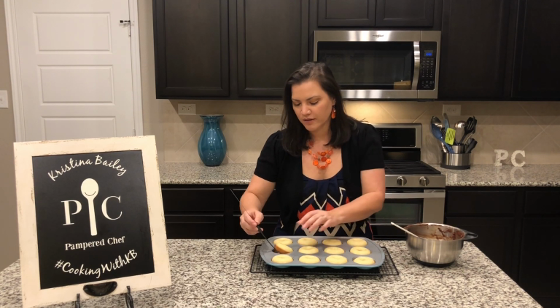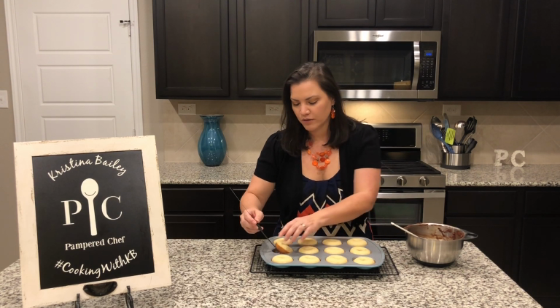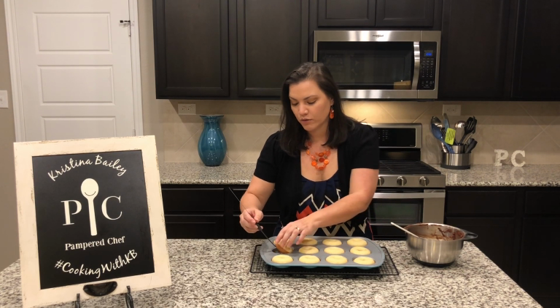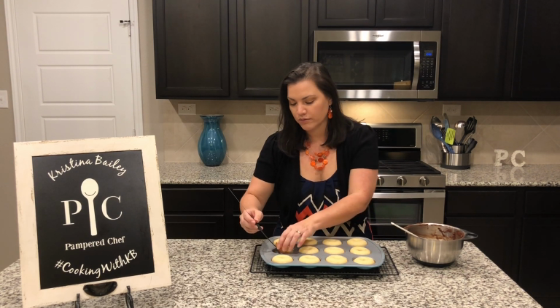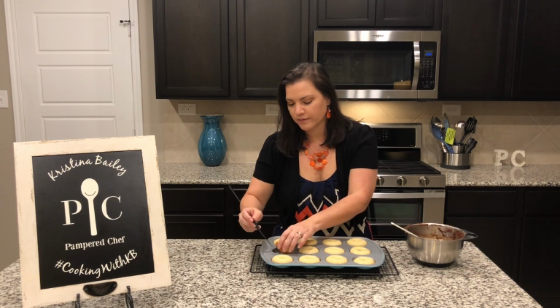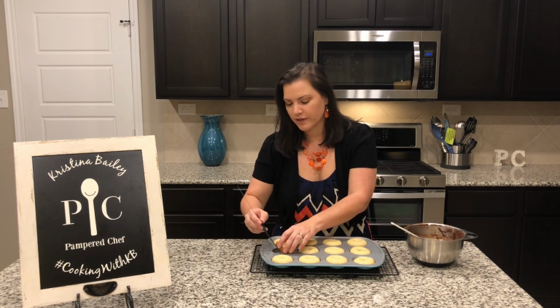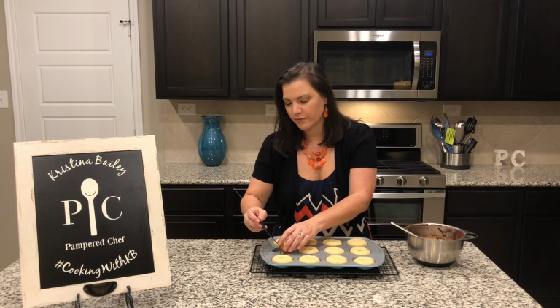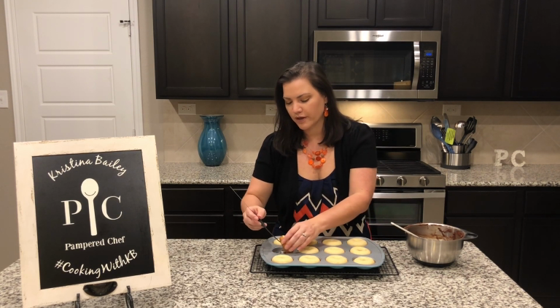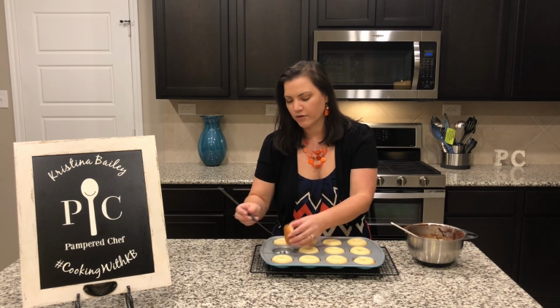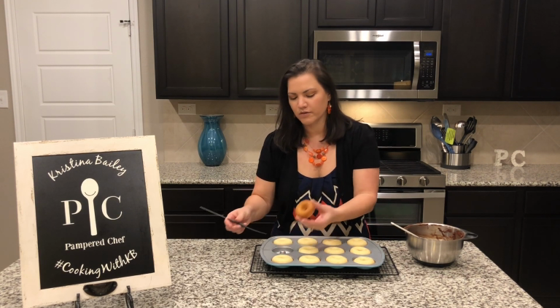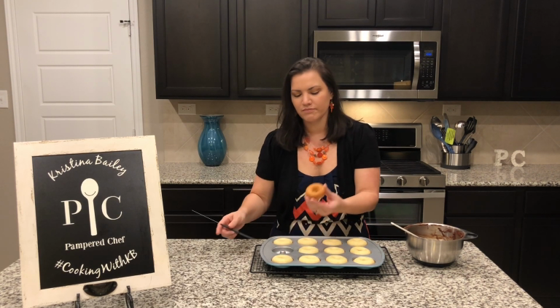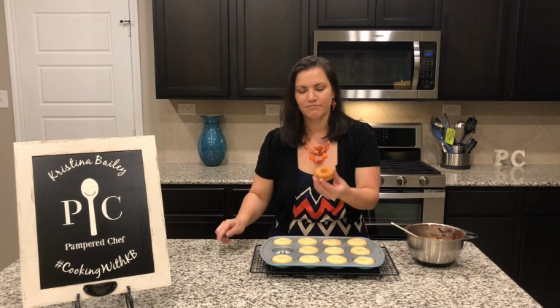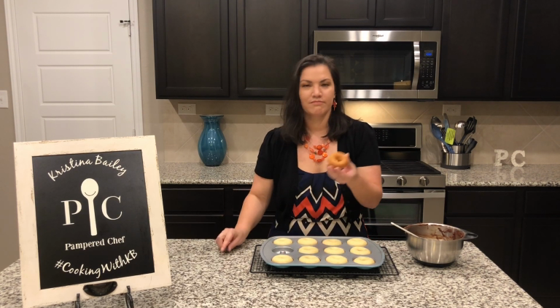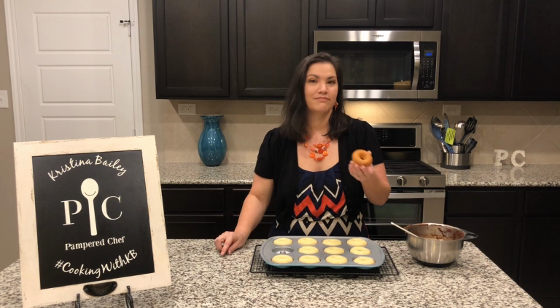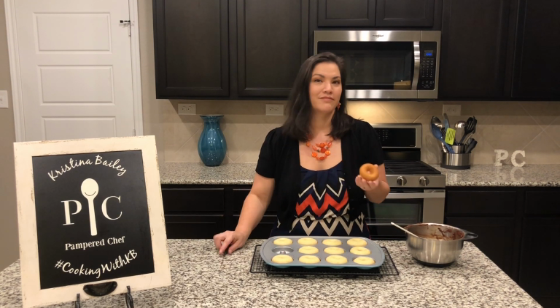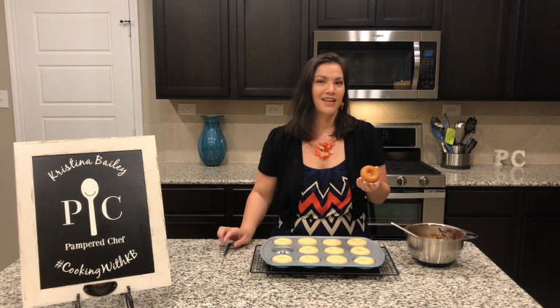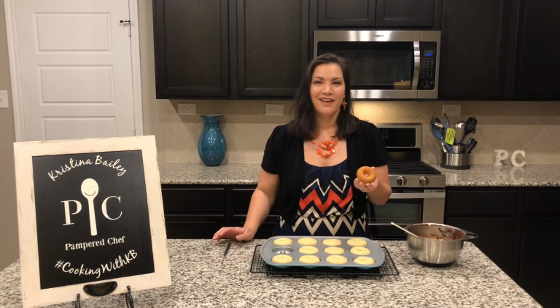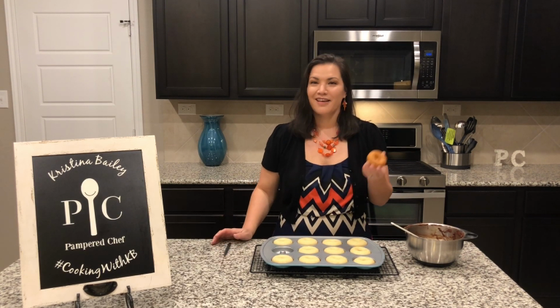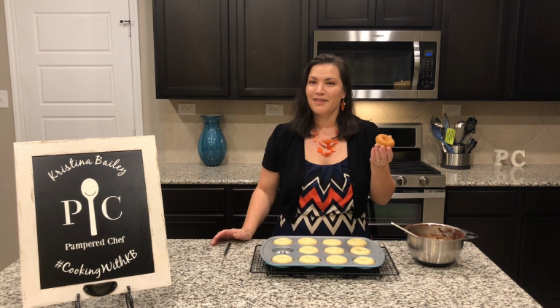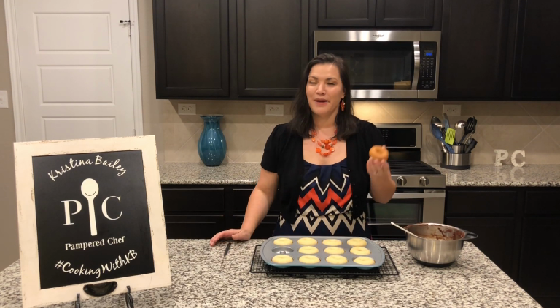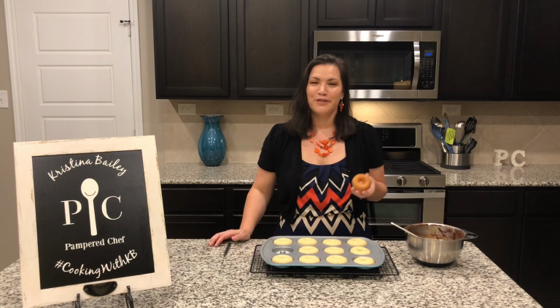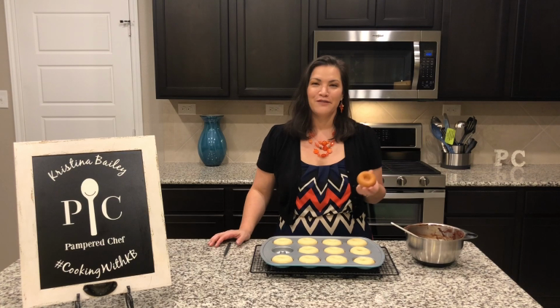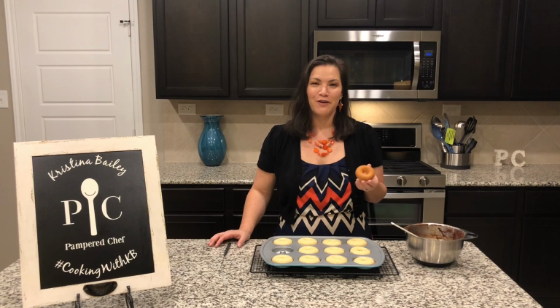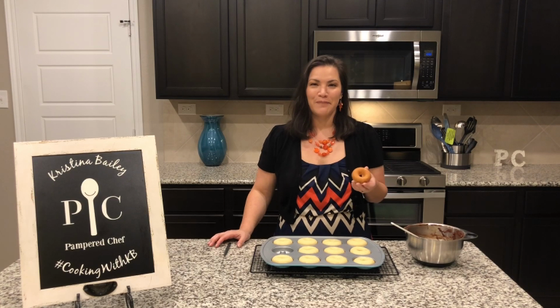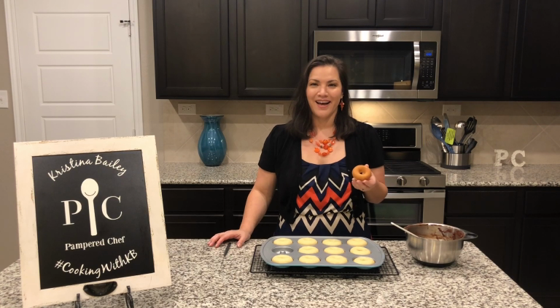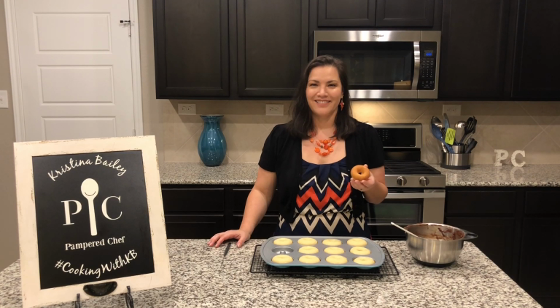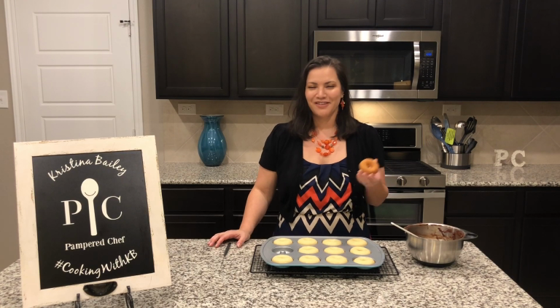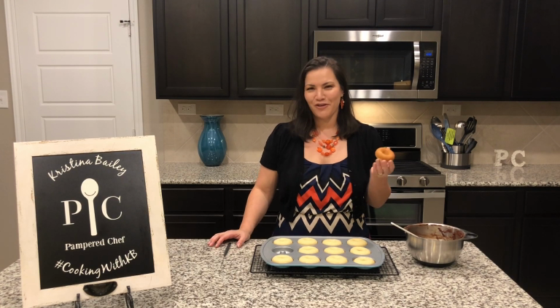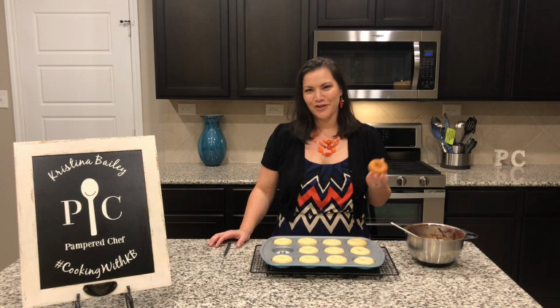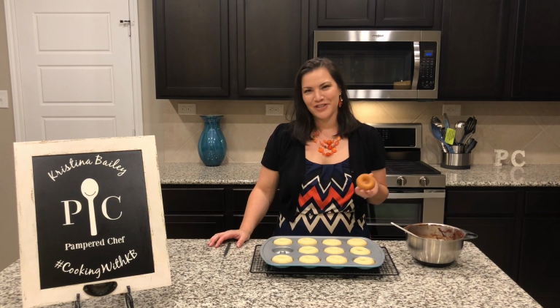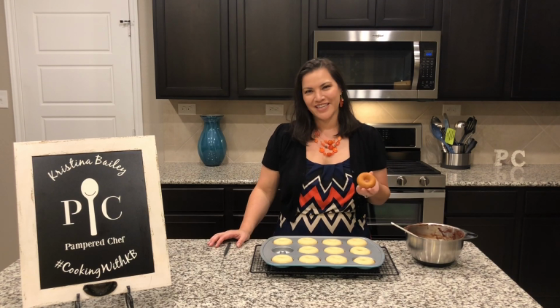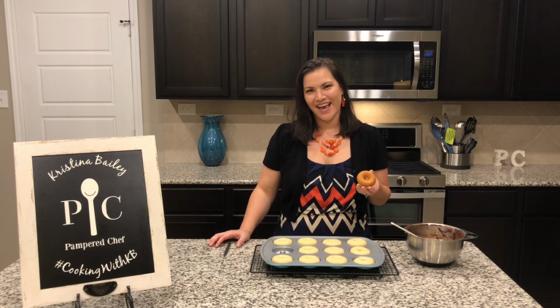Oh, there we go. The Pampered Chef donut pan — order yours today.